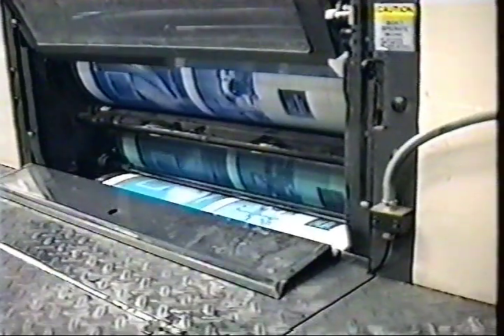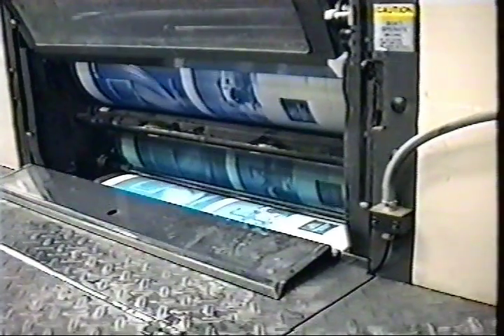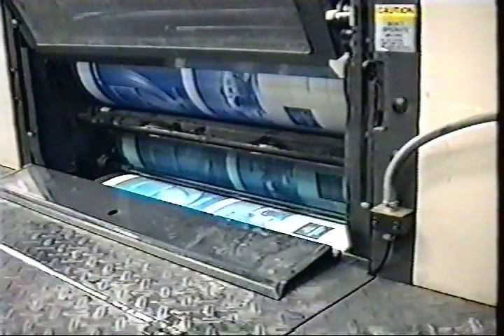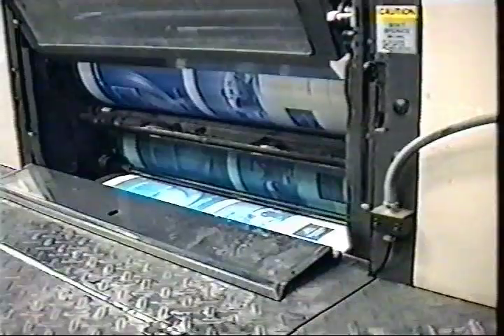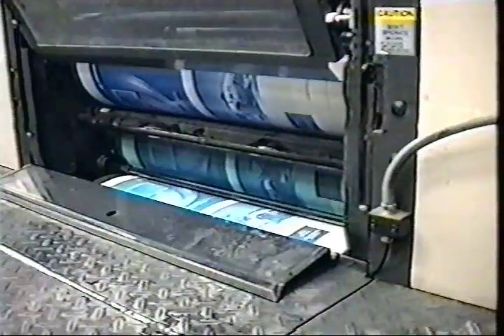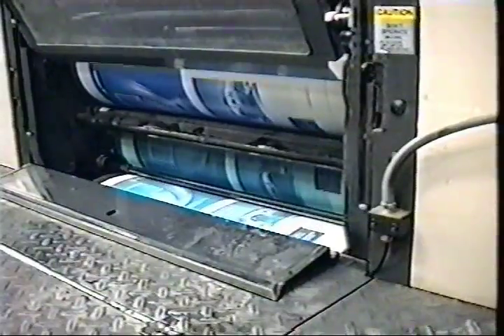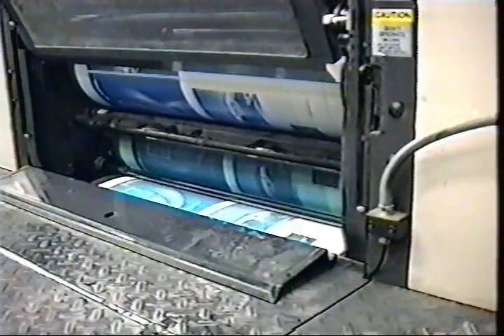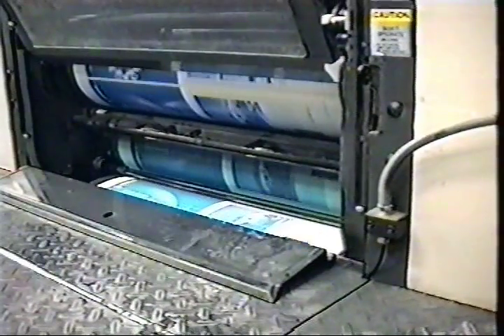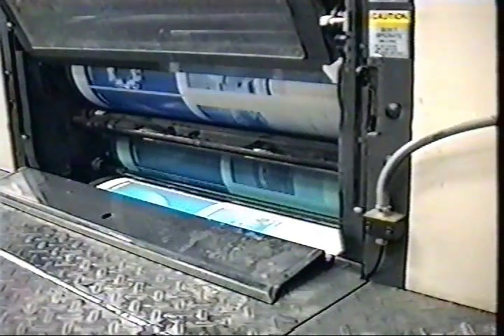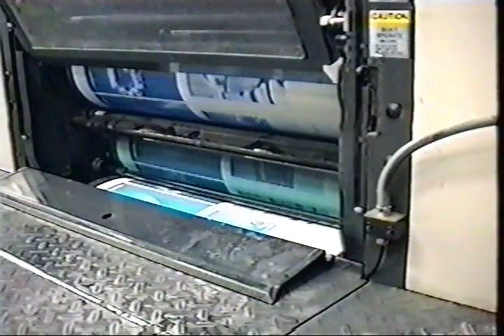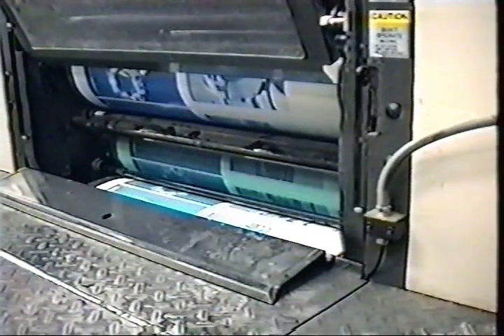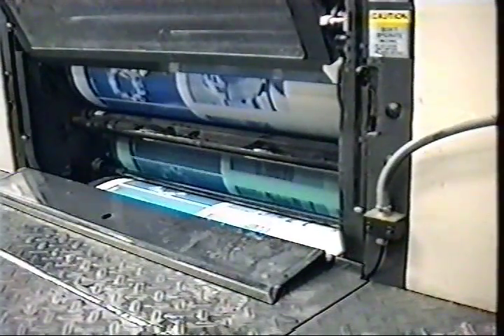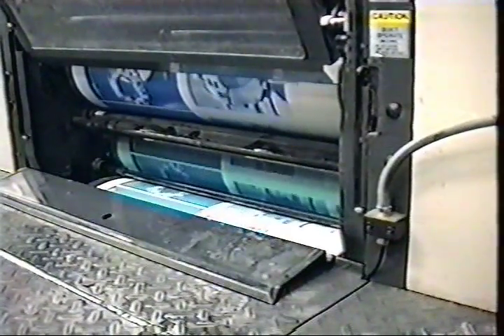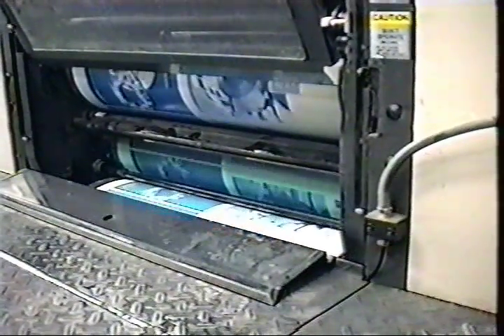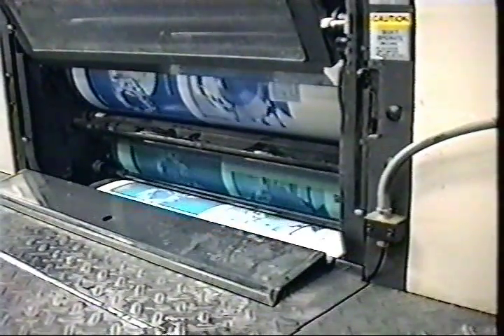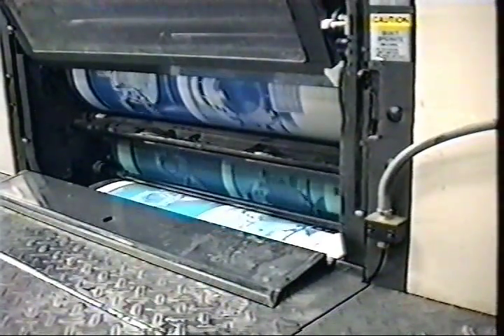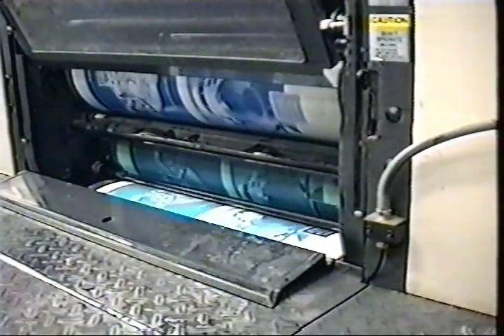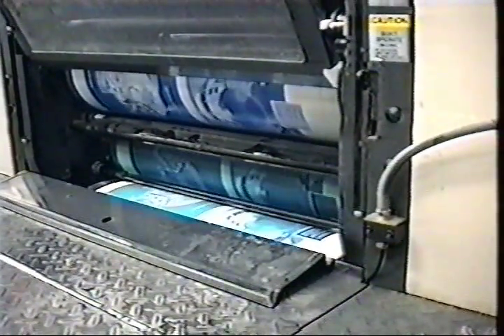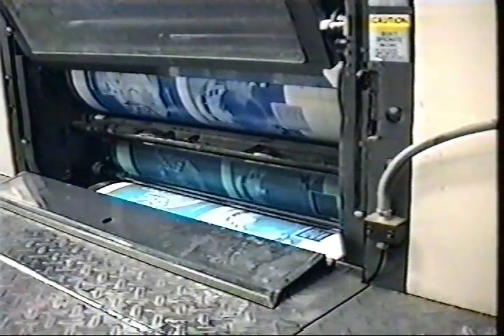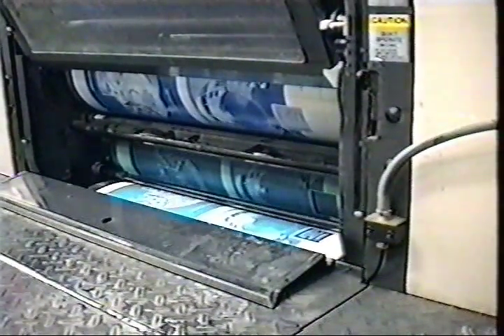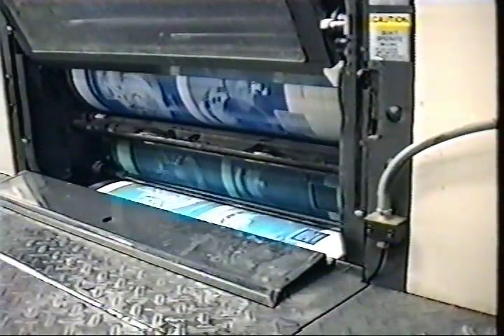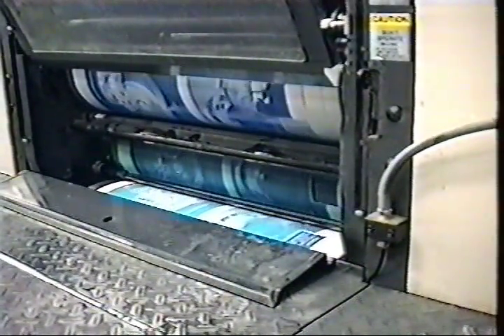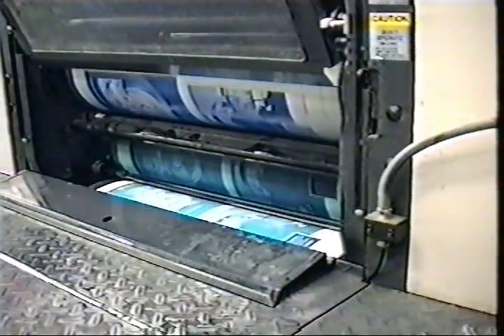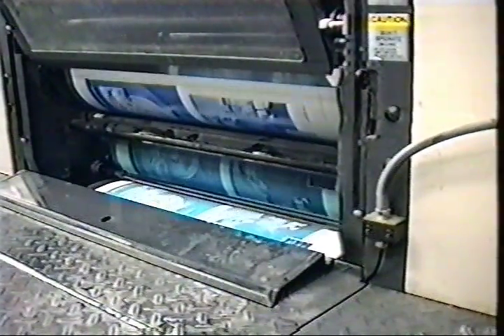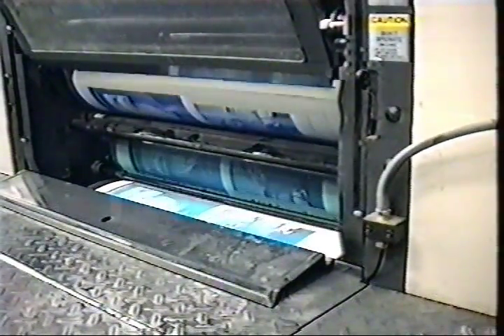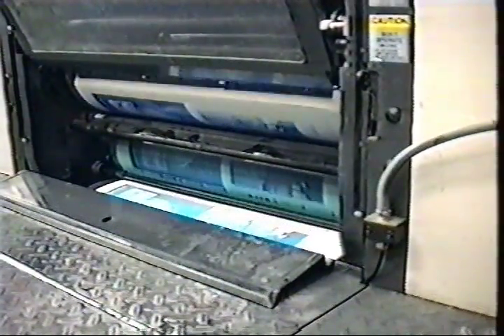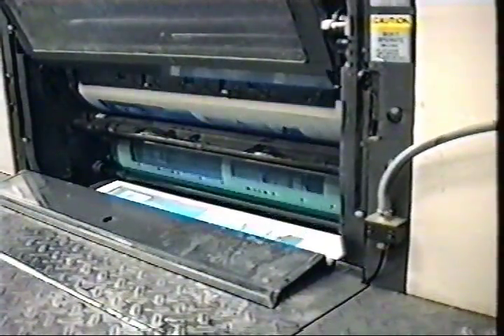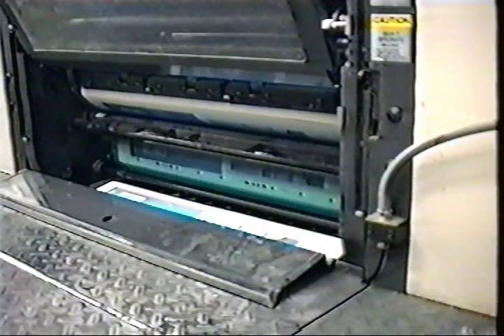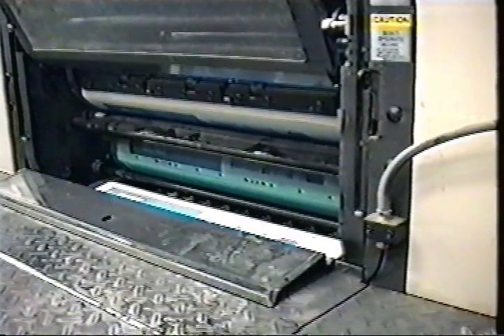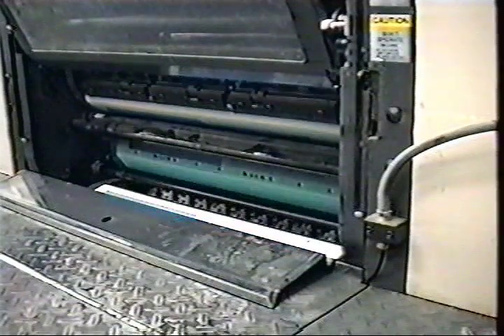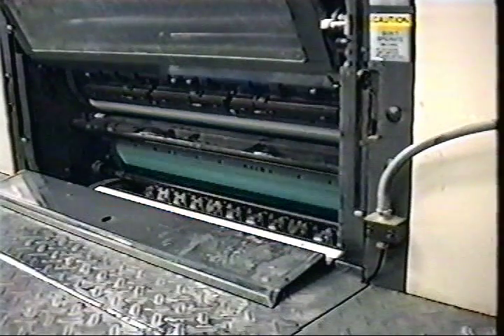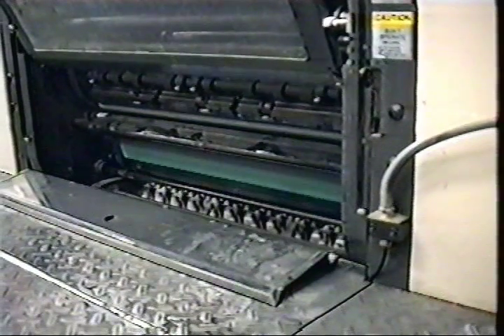Here's the press in action. The cylinders are the same as the previous photo. Notice the image being transferred to the paper.